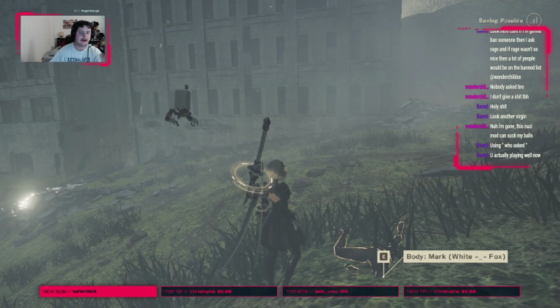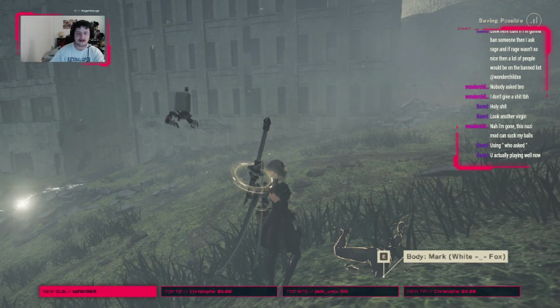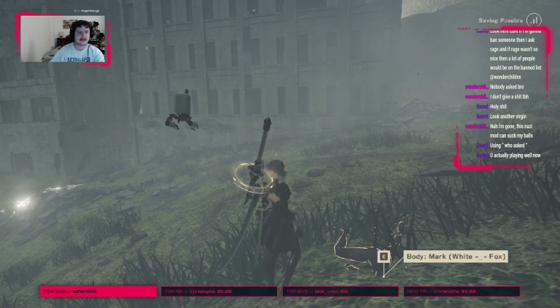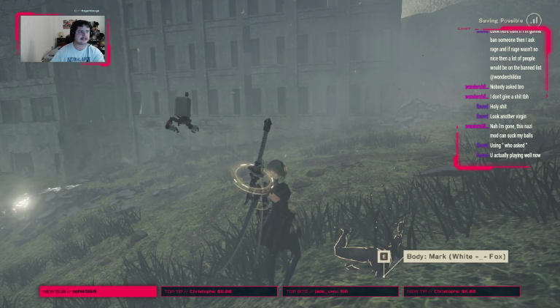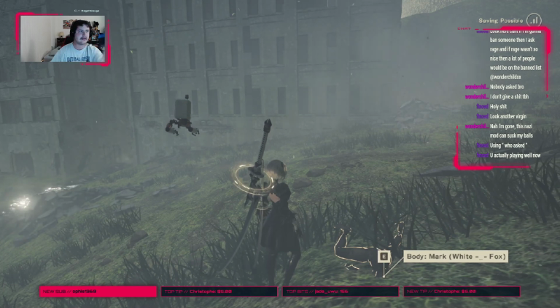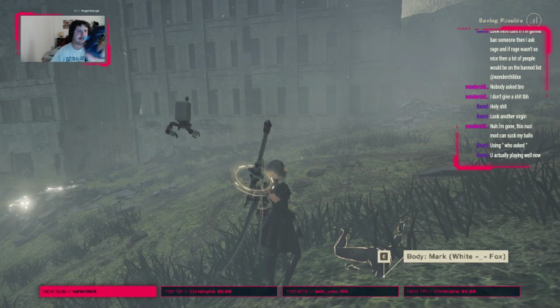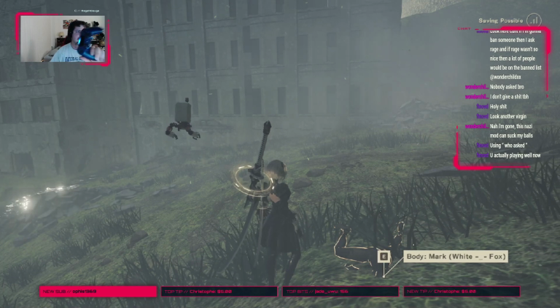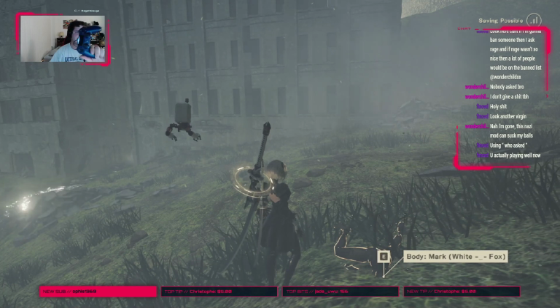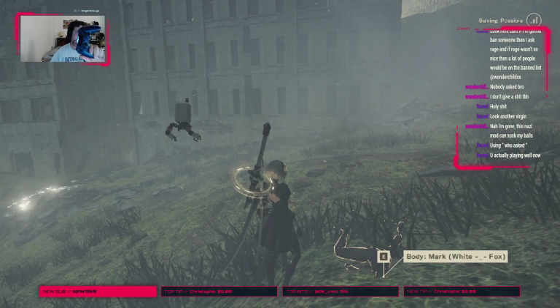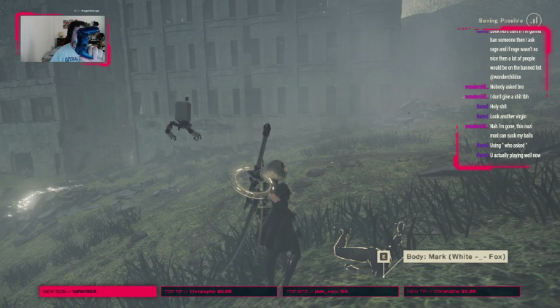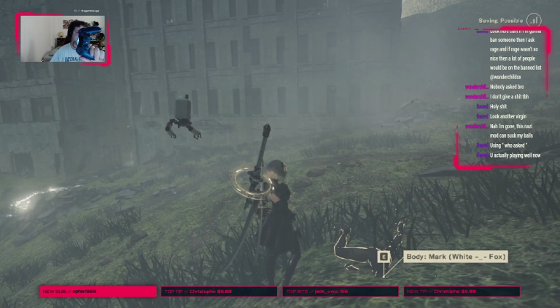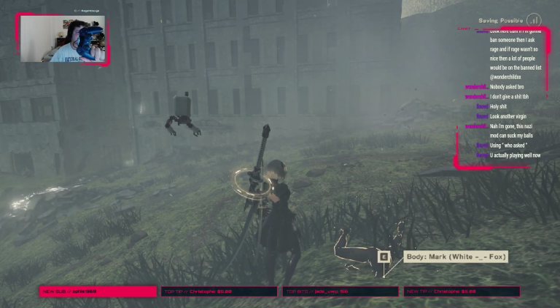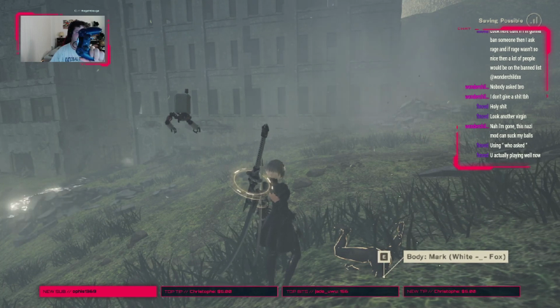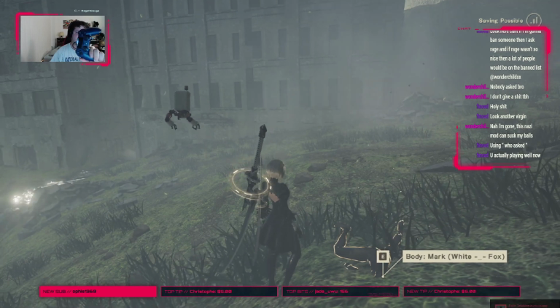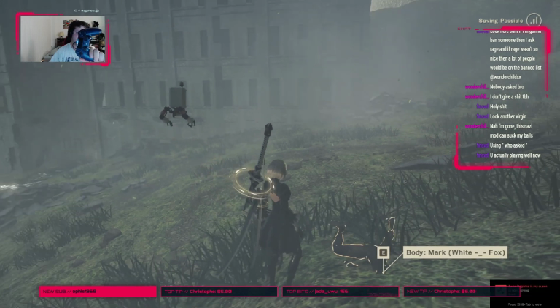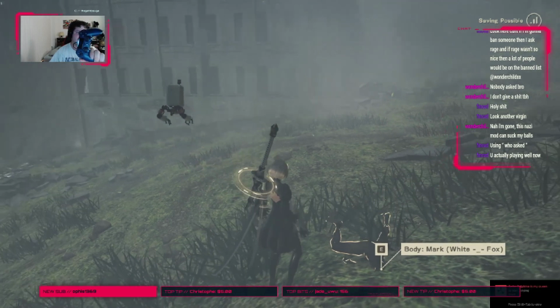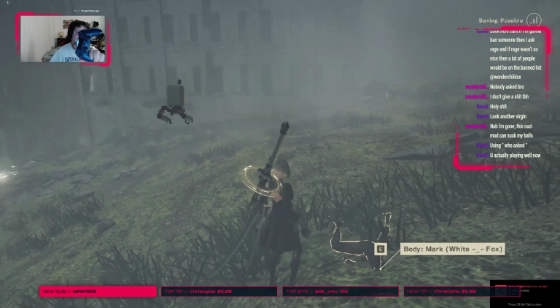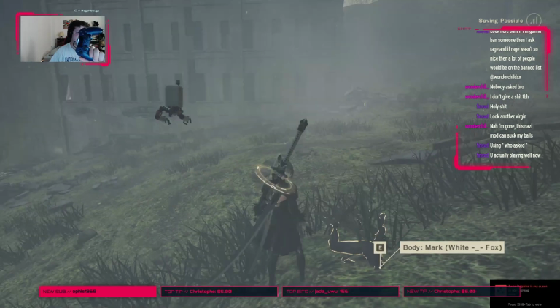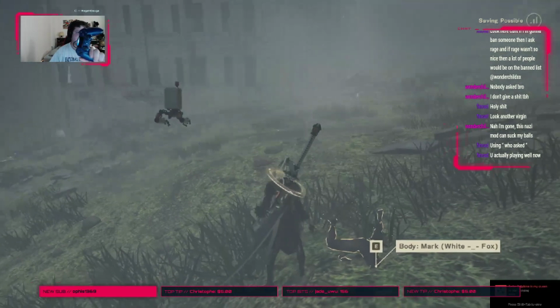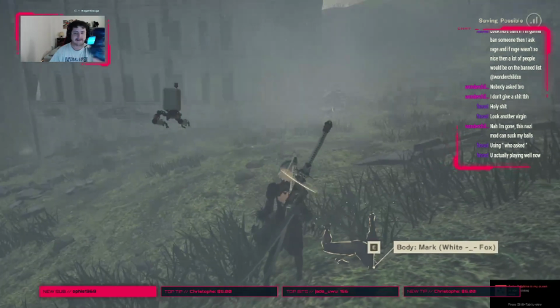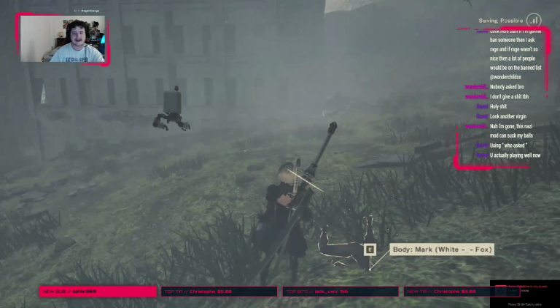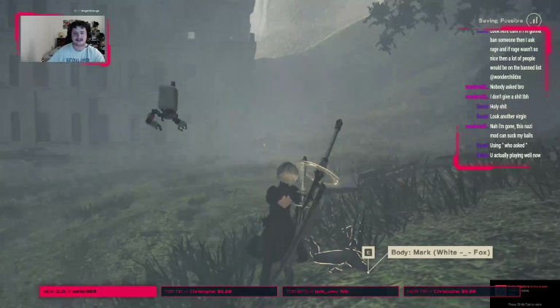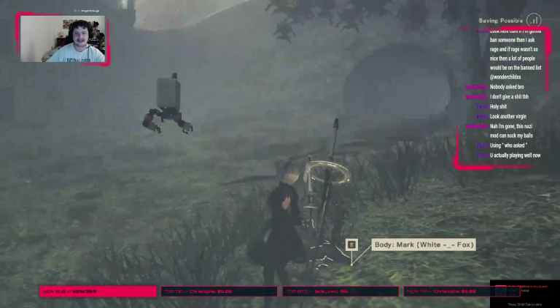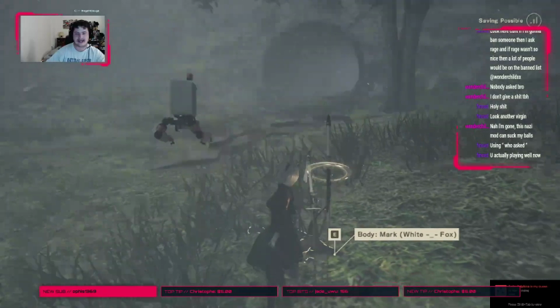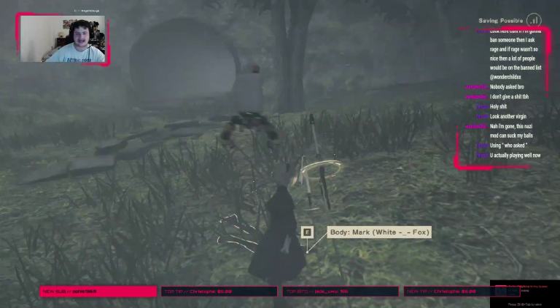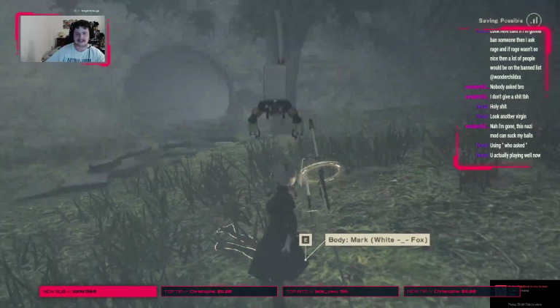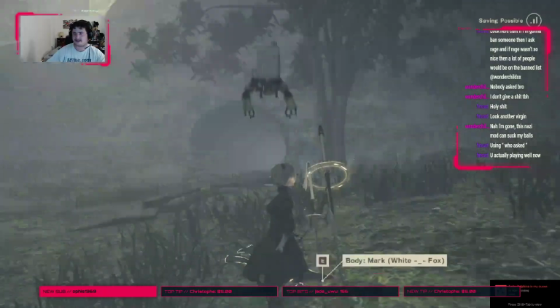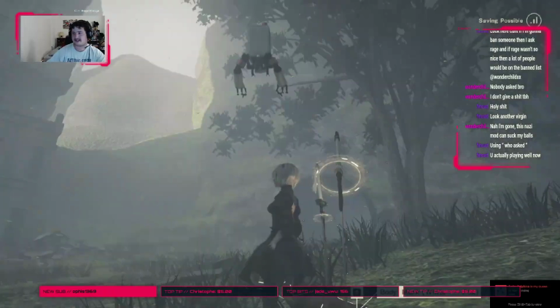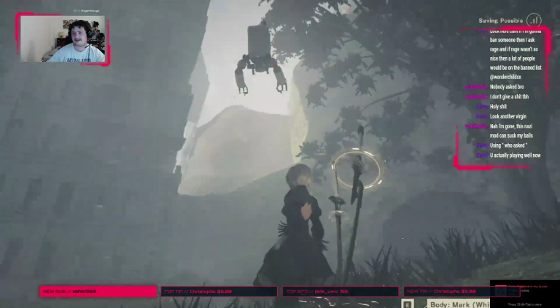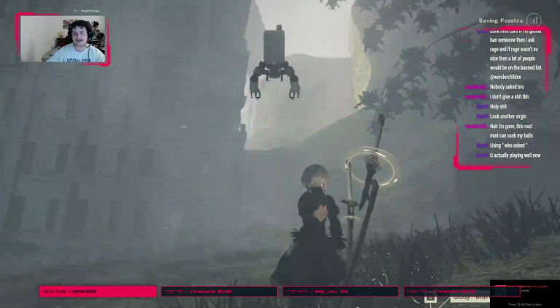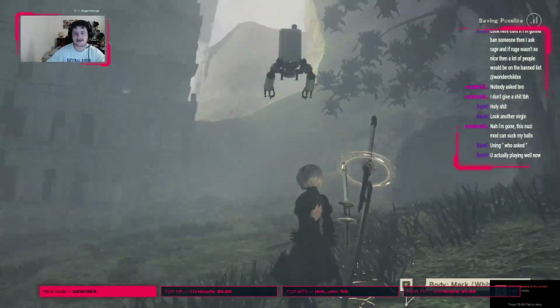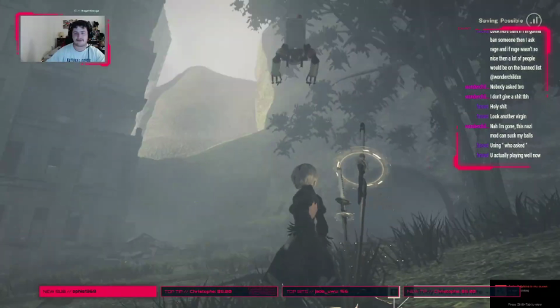Now watch this, ready? Not touching the controller, touching the mouse — and it's receiving input.